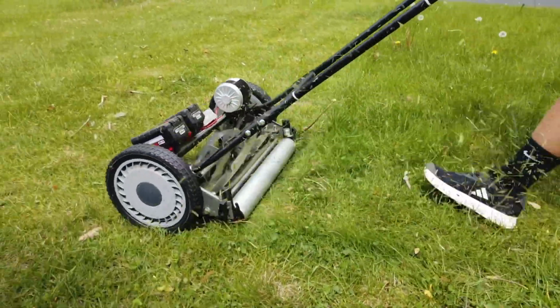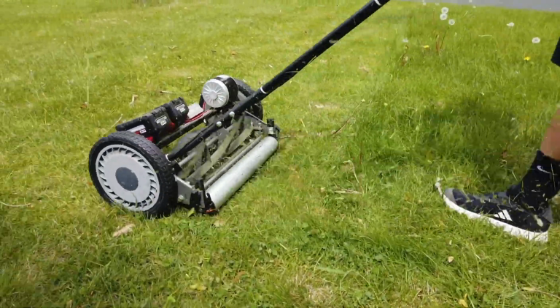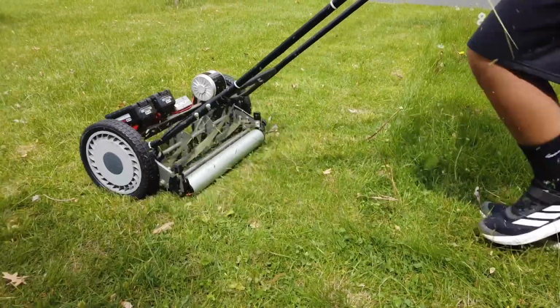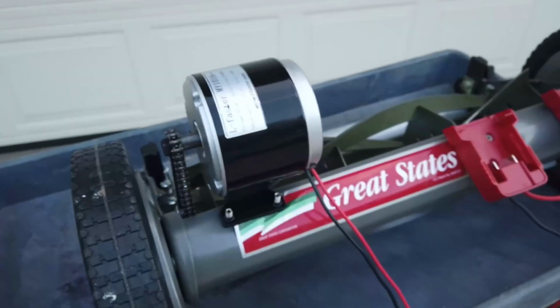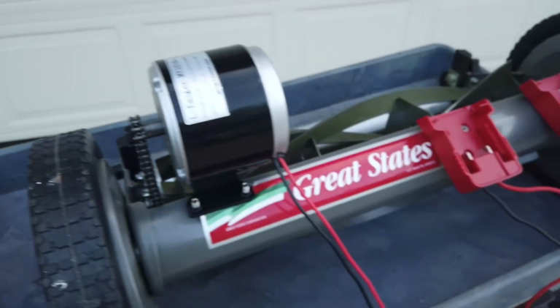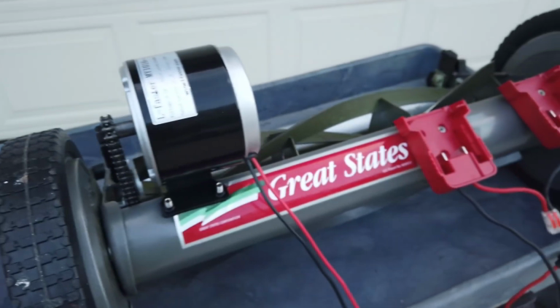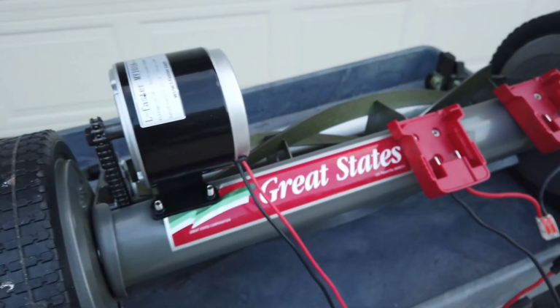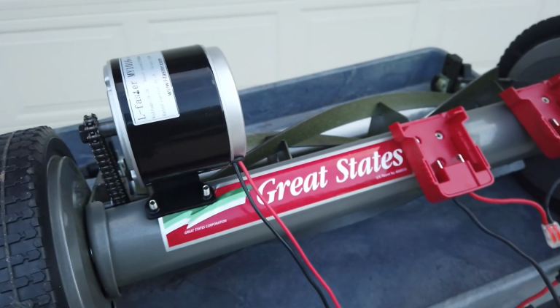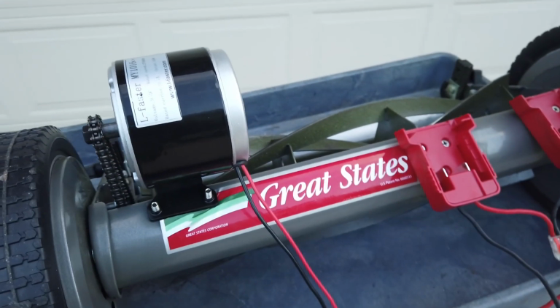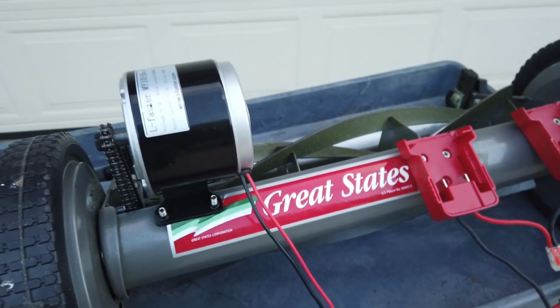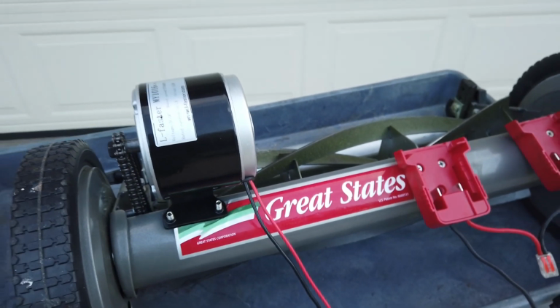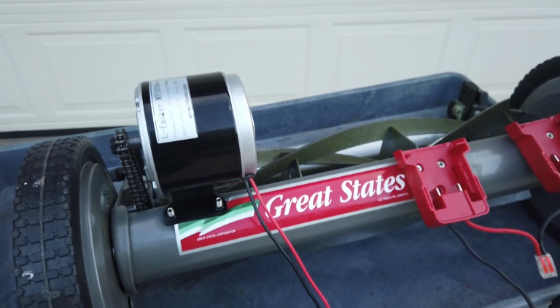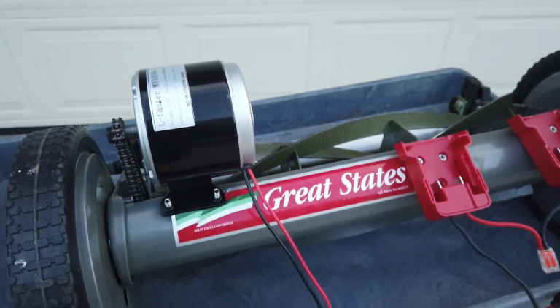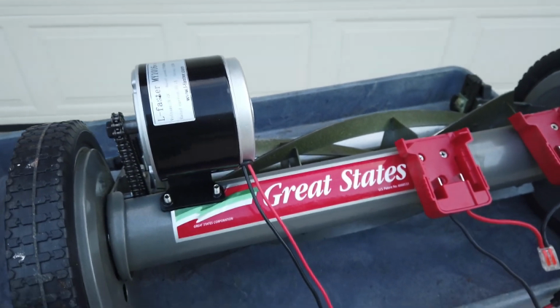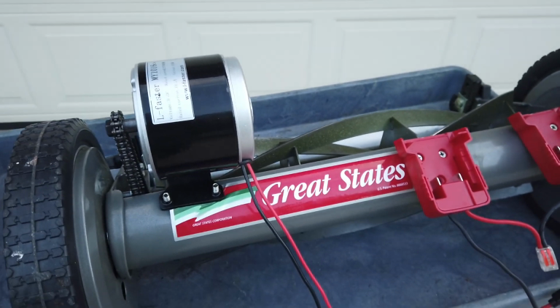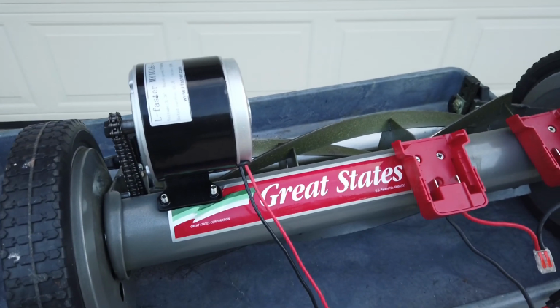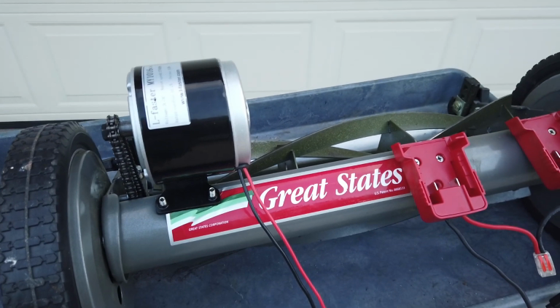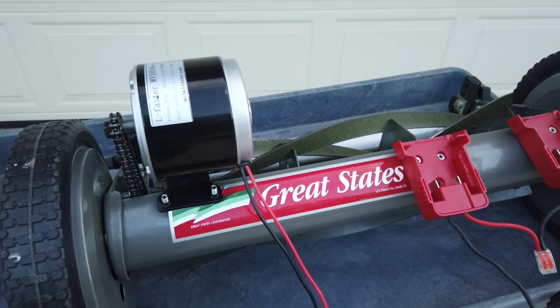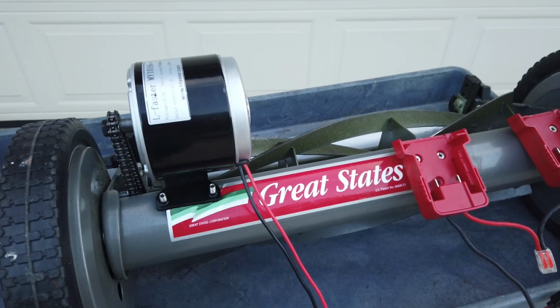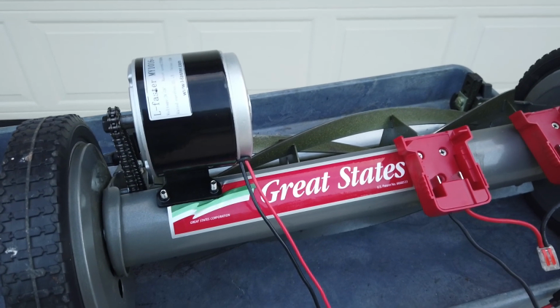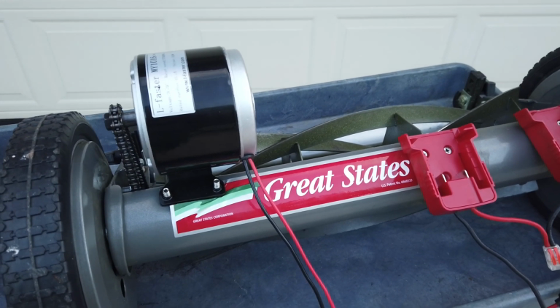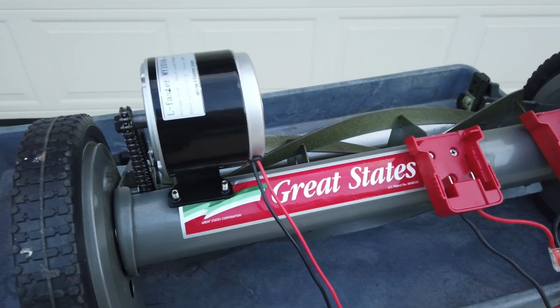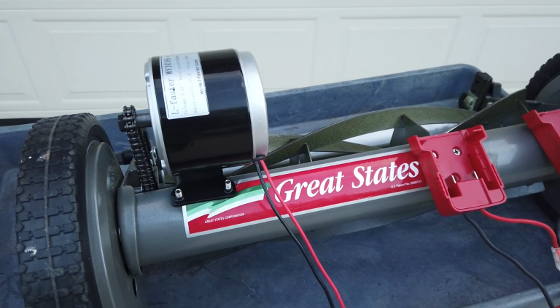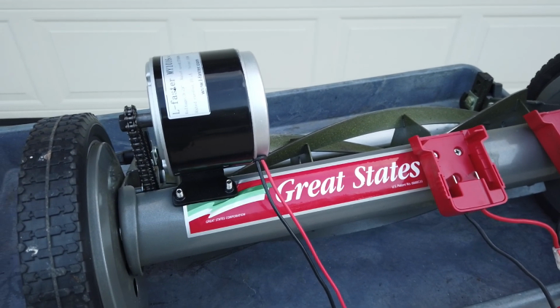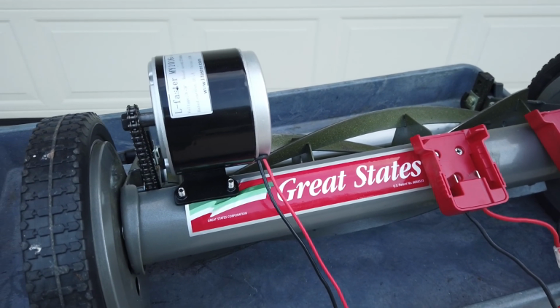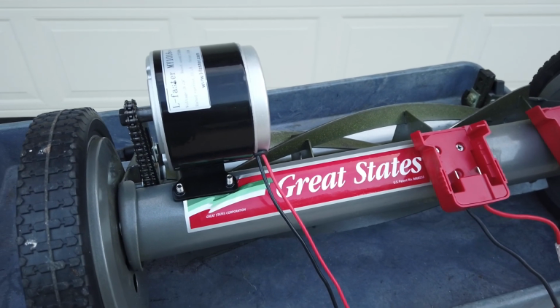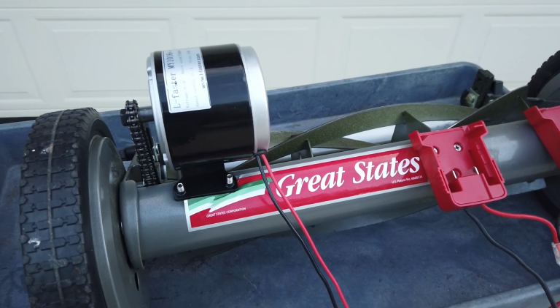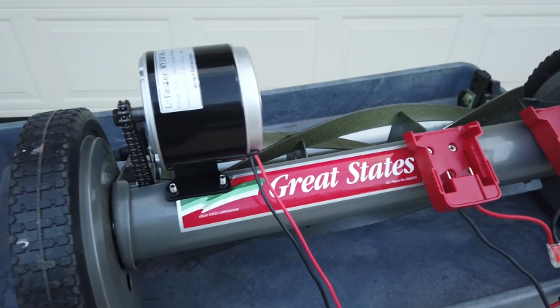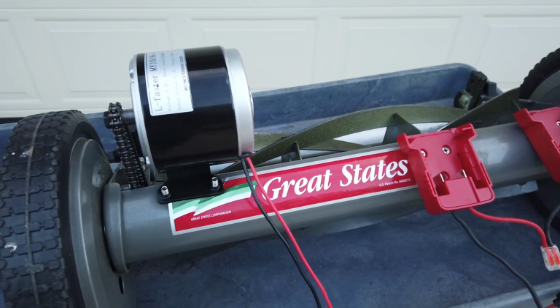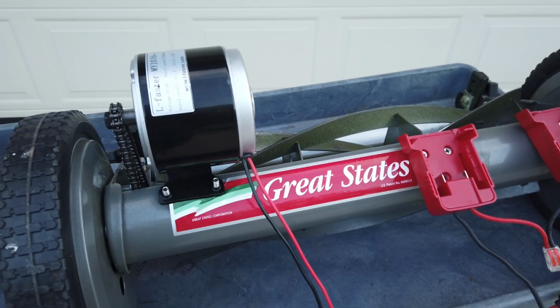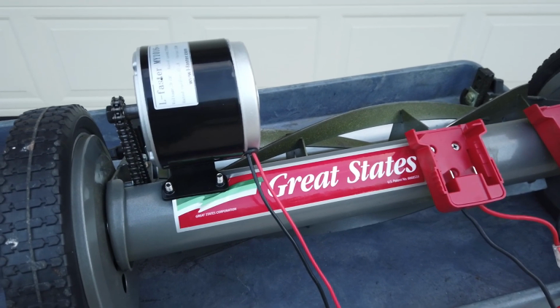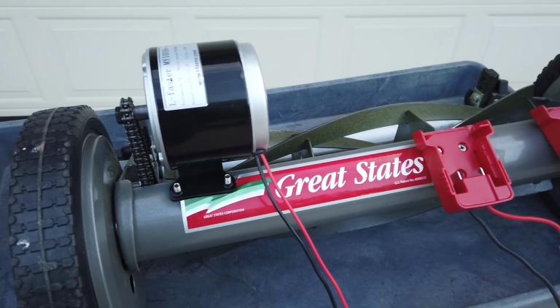I got the real motor — the used one on Facebook Marketplace for $40.